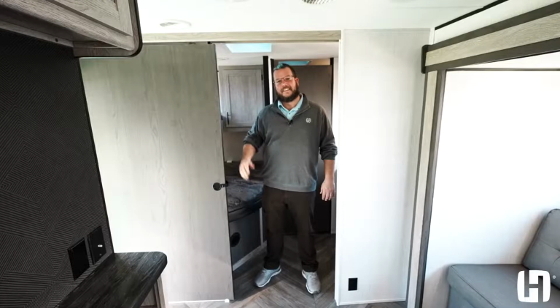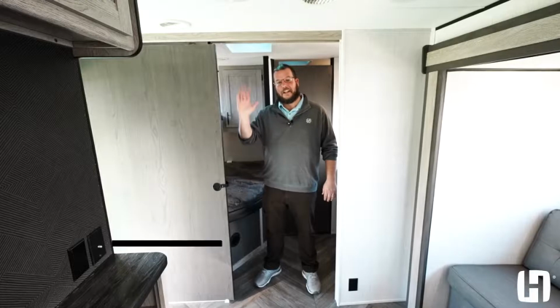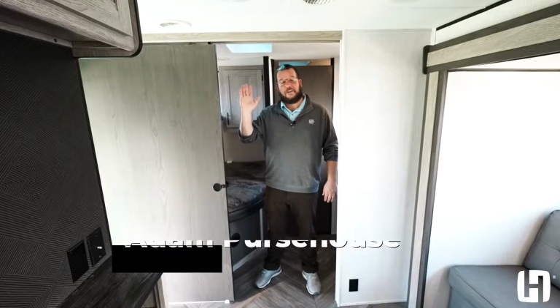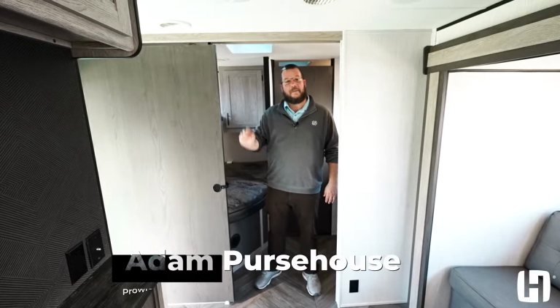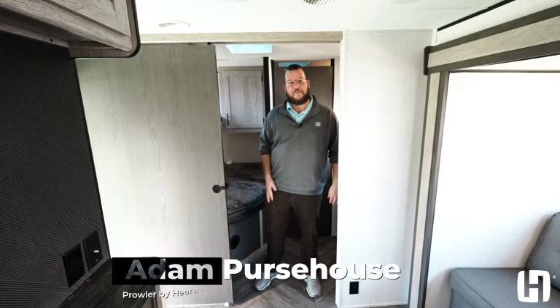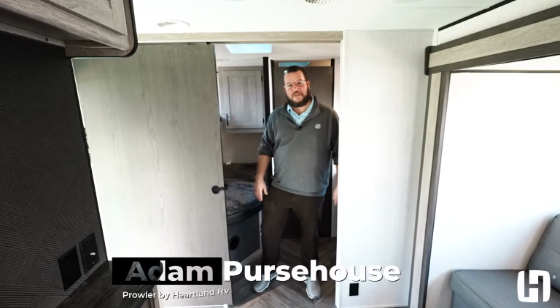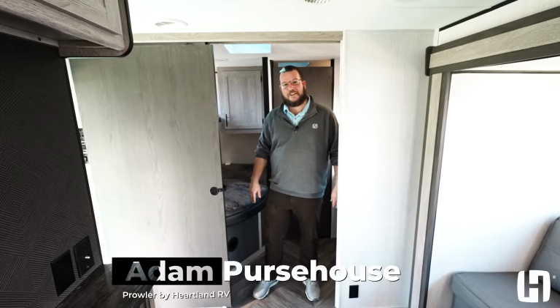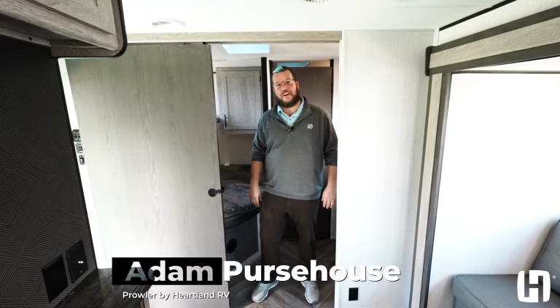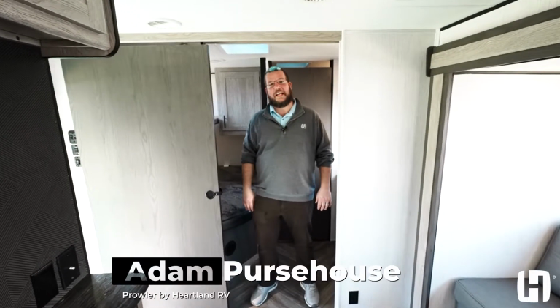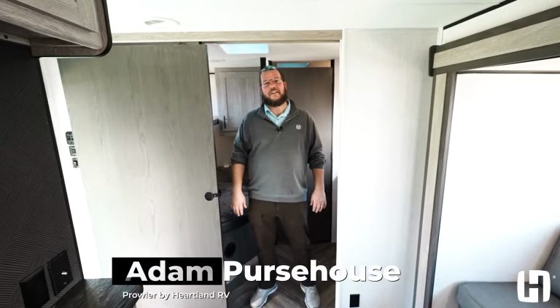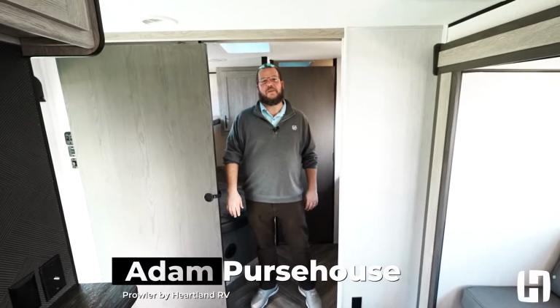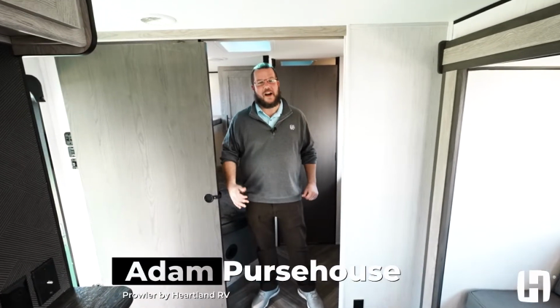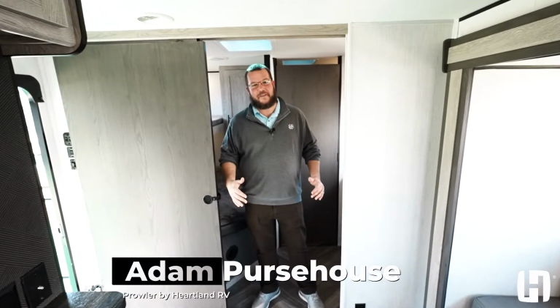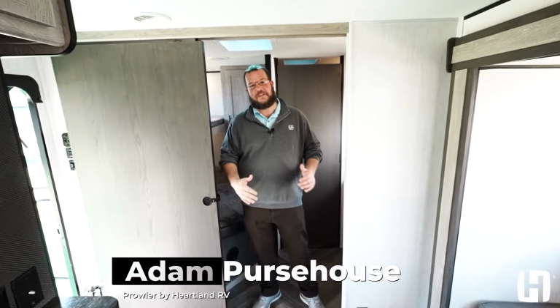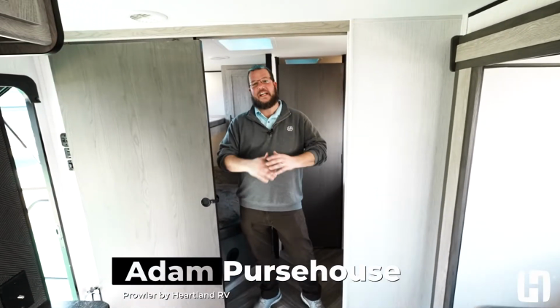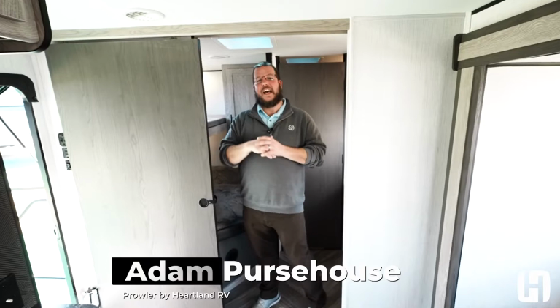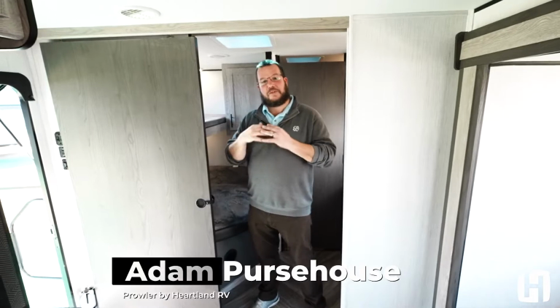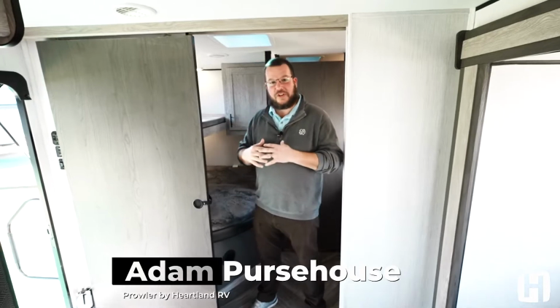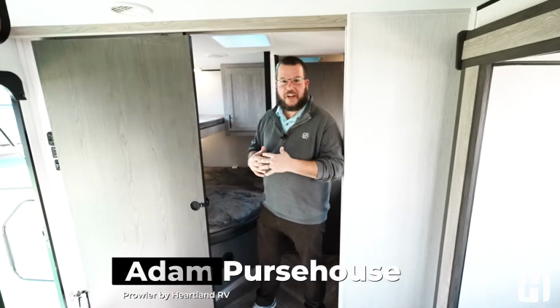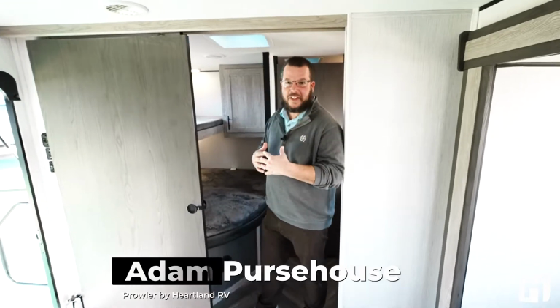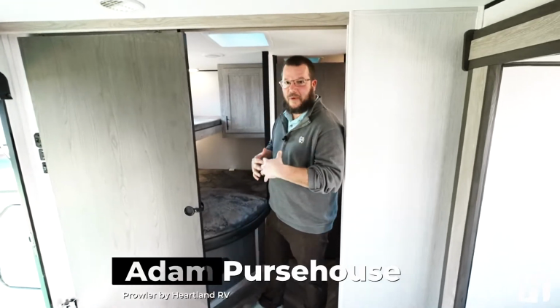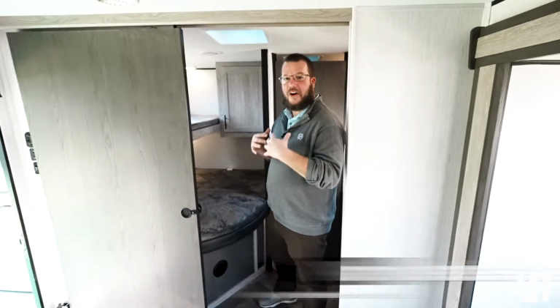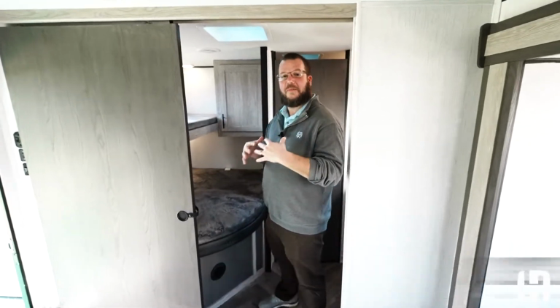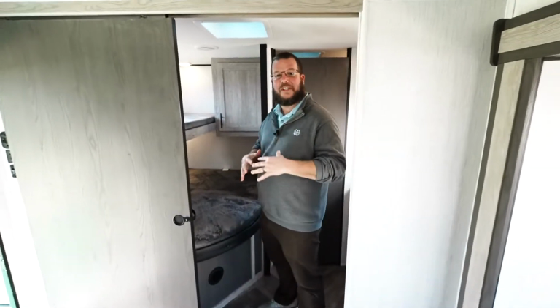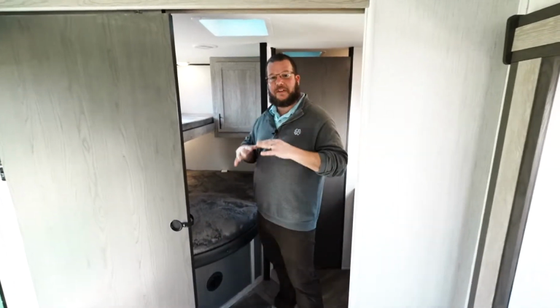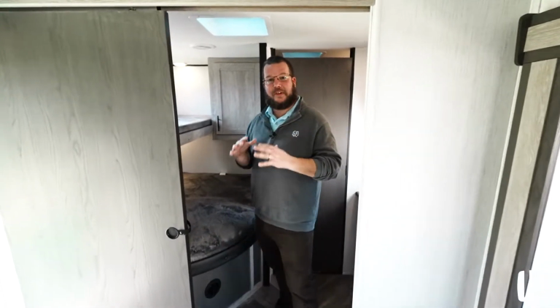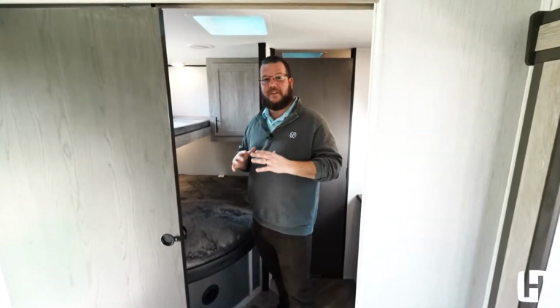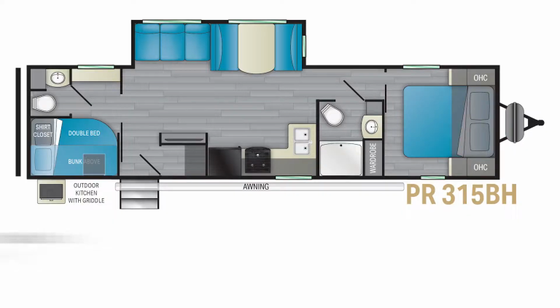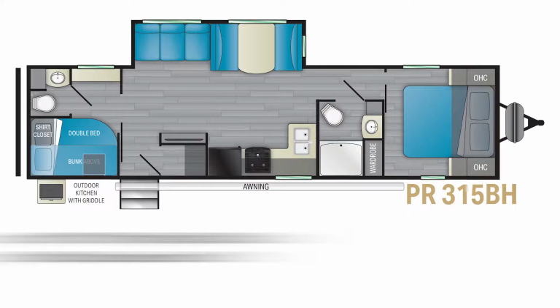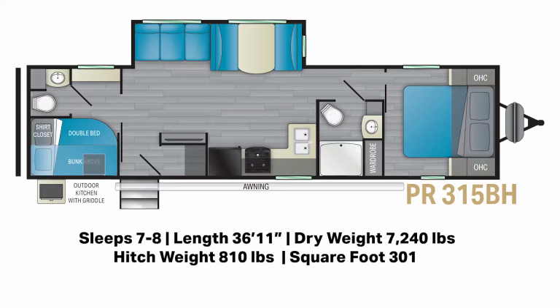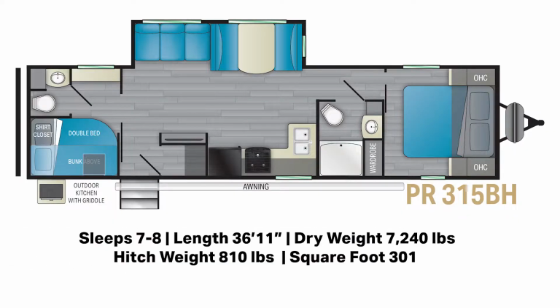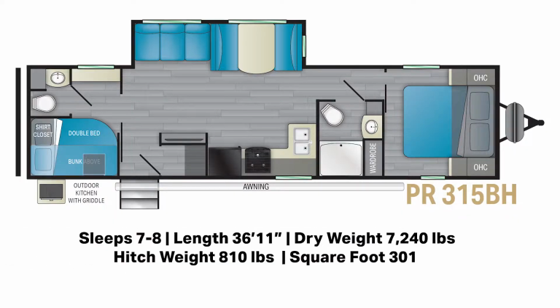Hello, I'm Adam Persaus with Heartland RV Prowler Division. I just want to show you guys a couple of awesome things about the 315 VH bunk room.